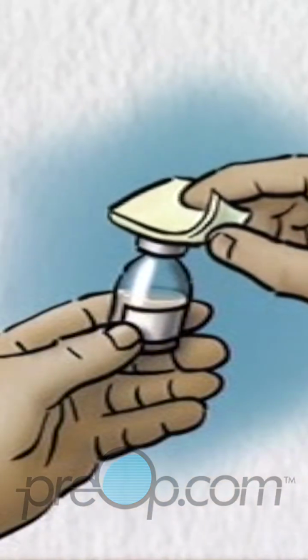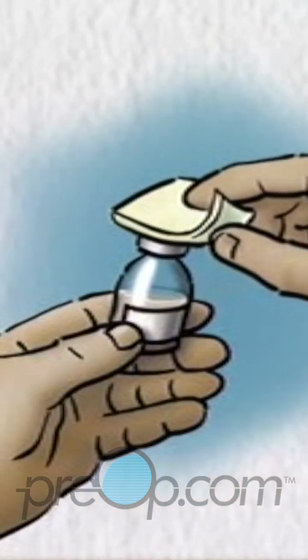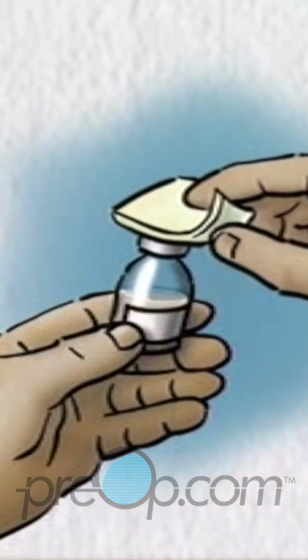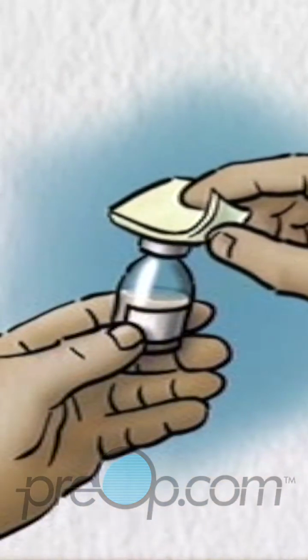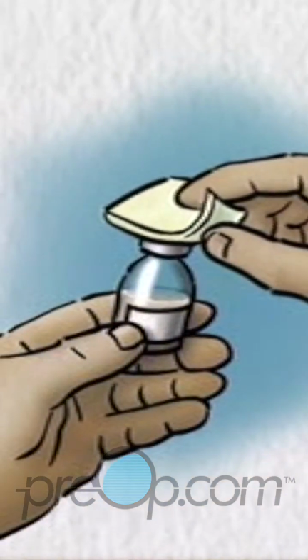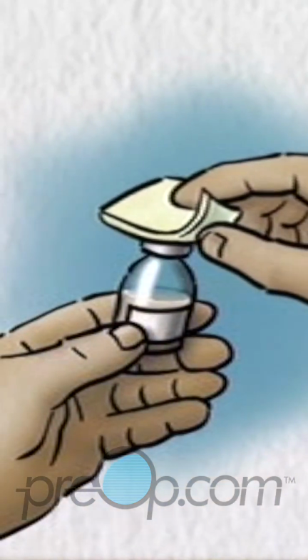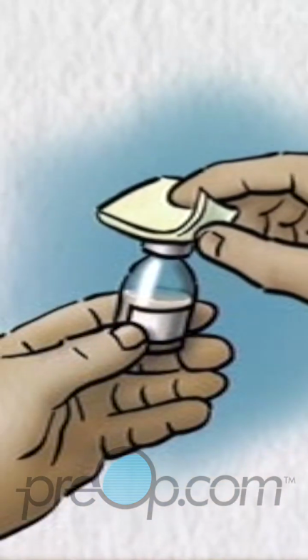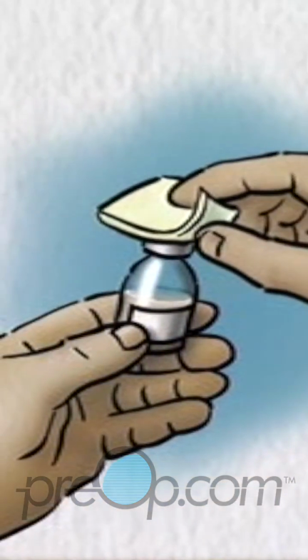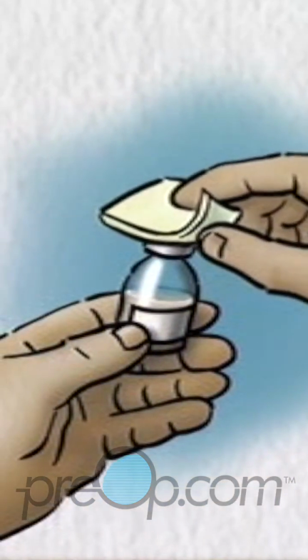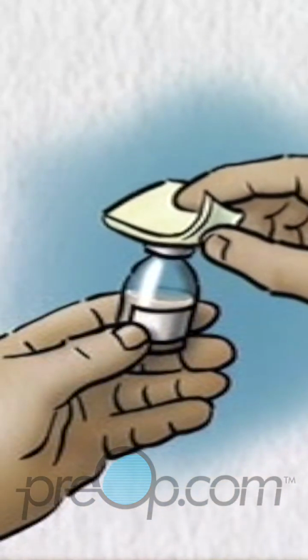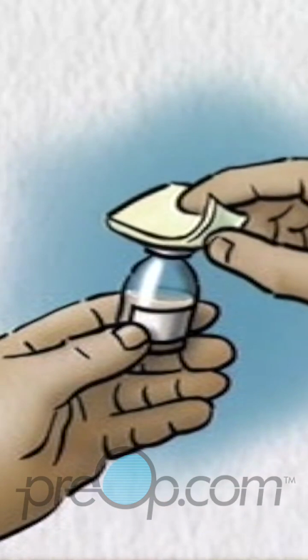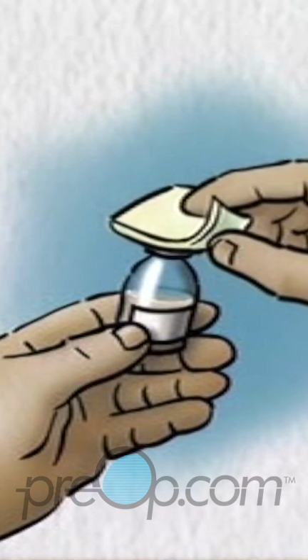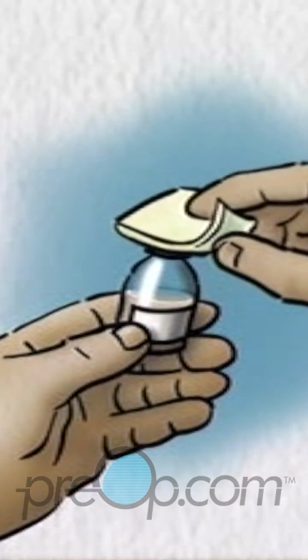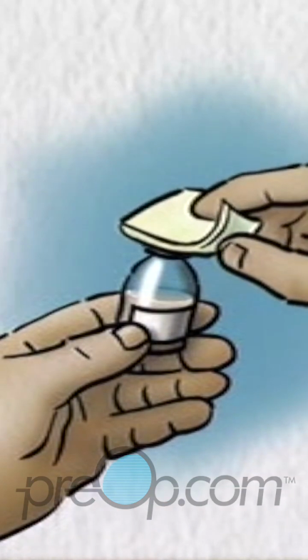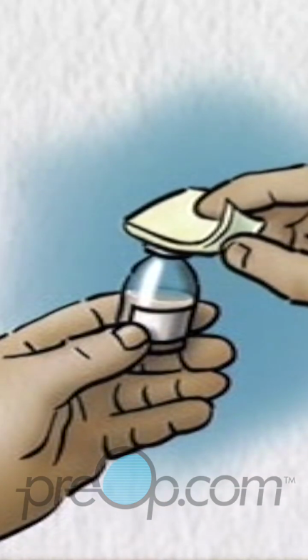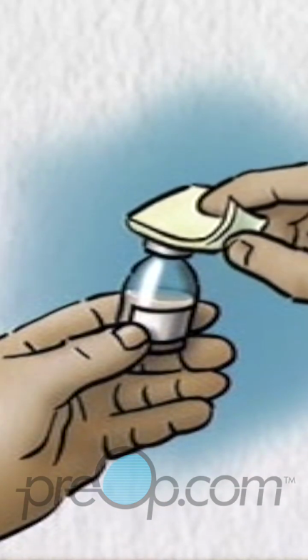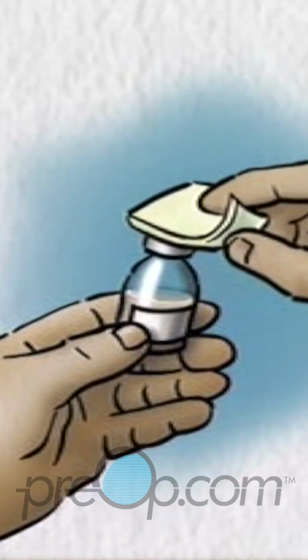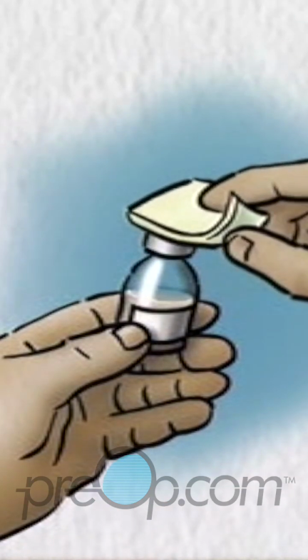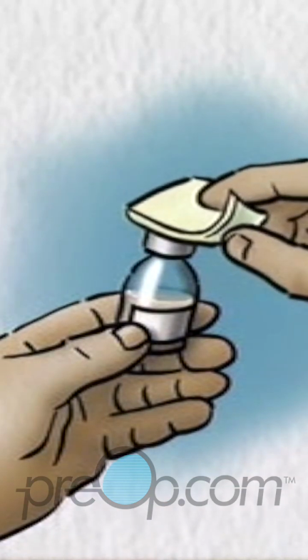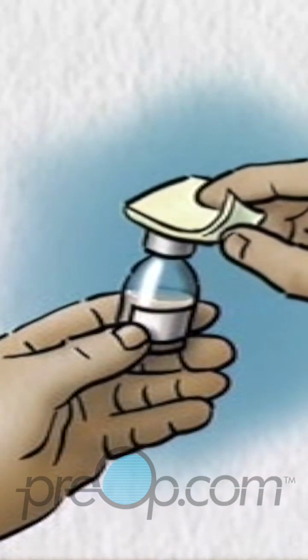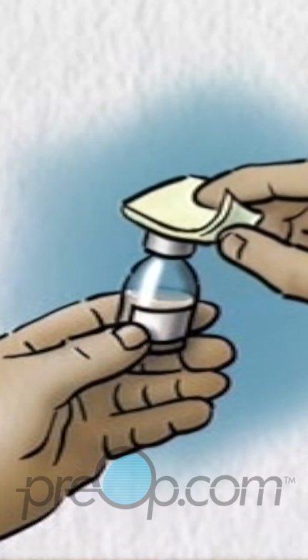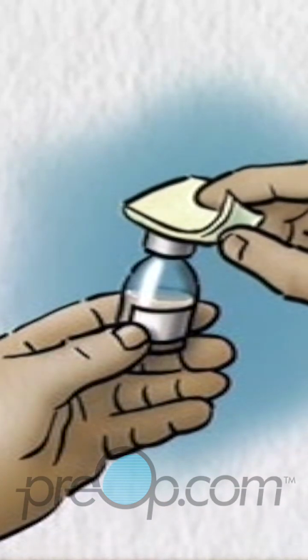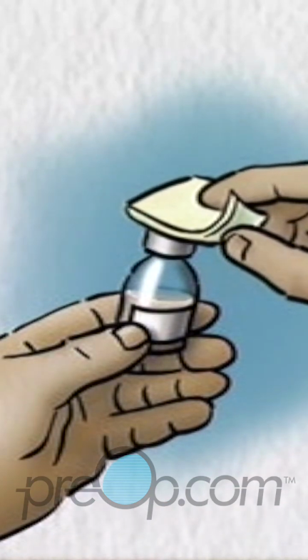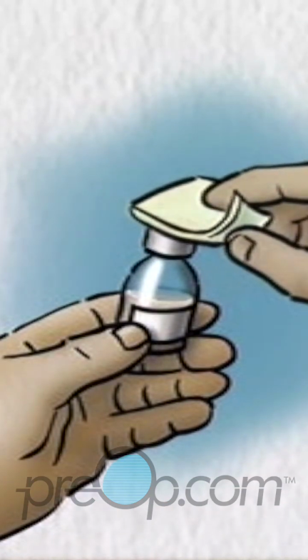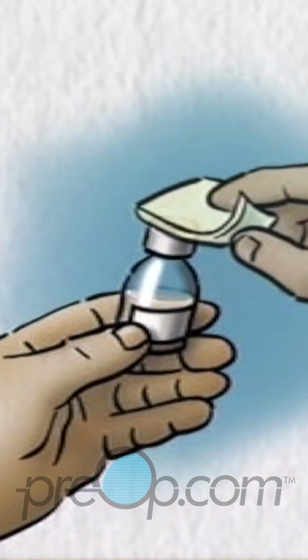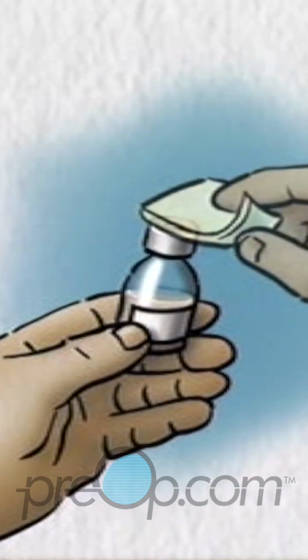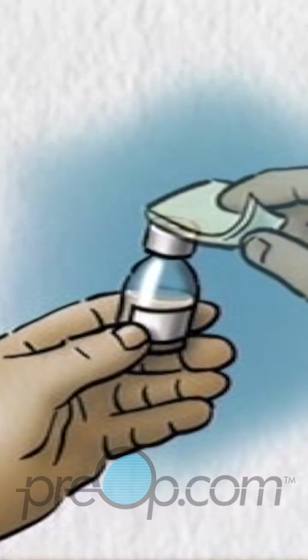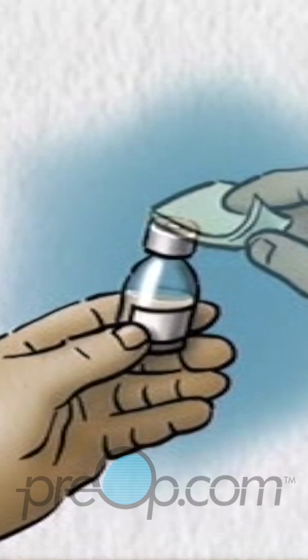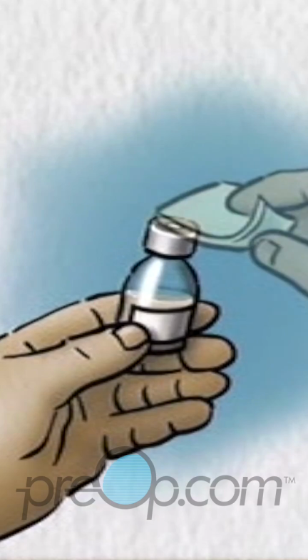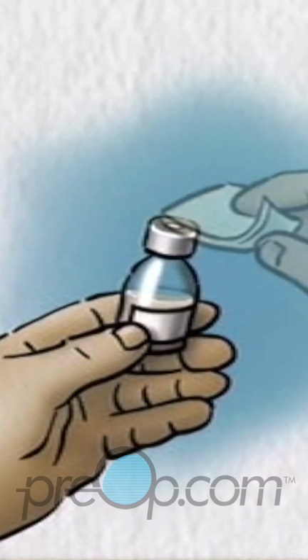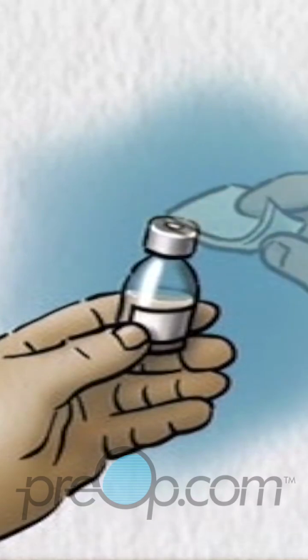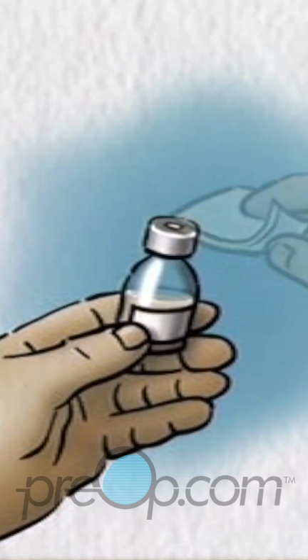Wipe off the top of the bottle with an alcohol swab. Discard the swab.